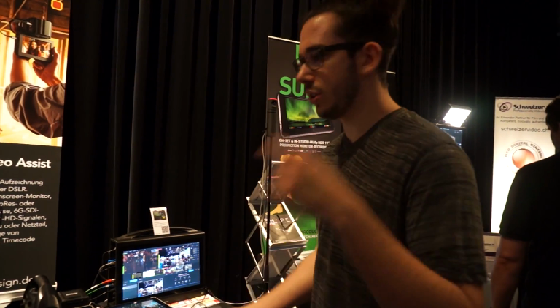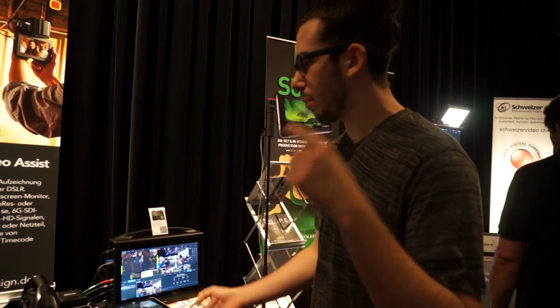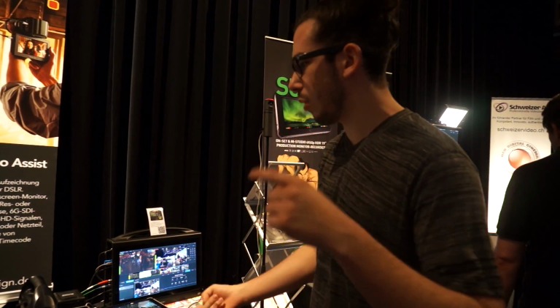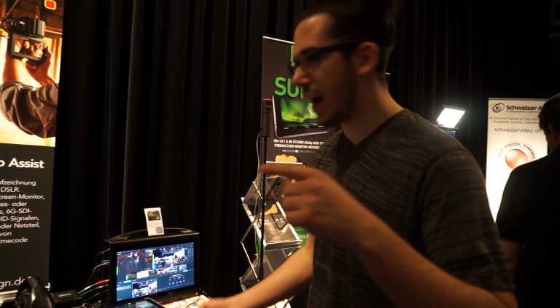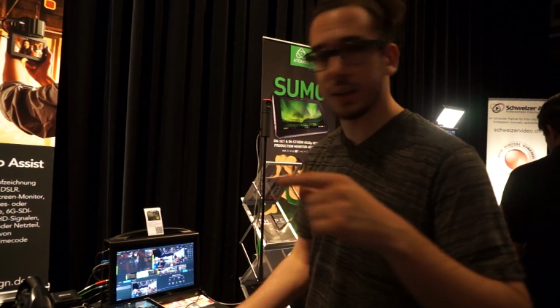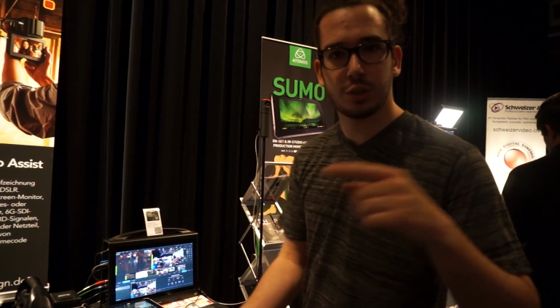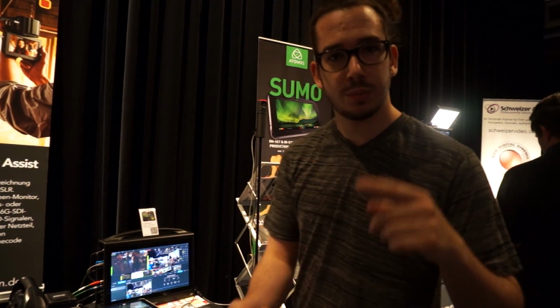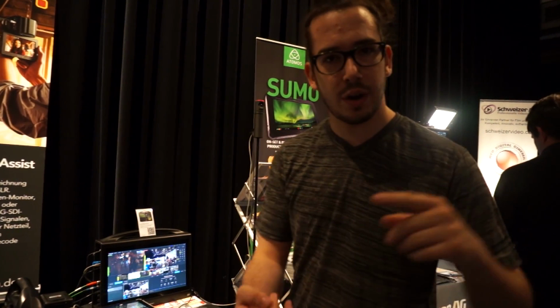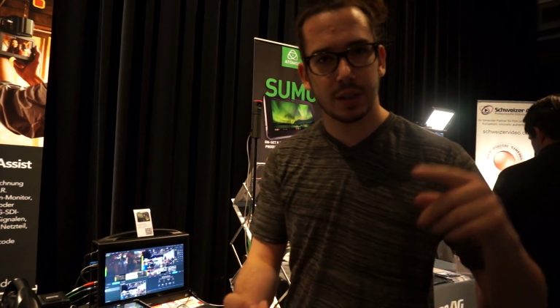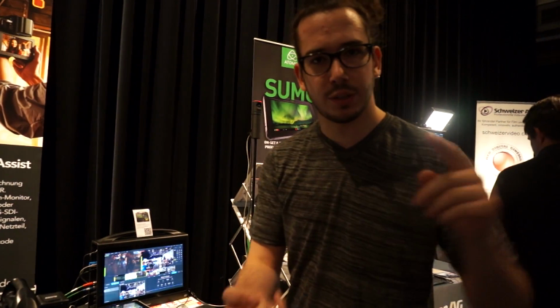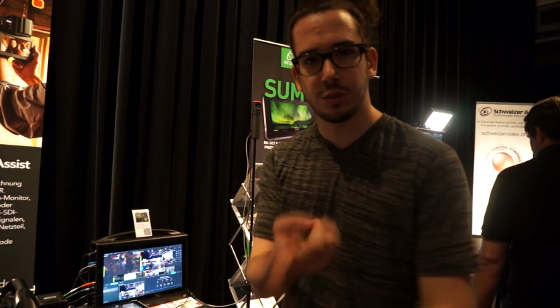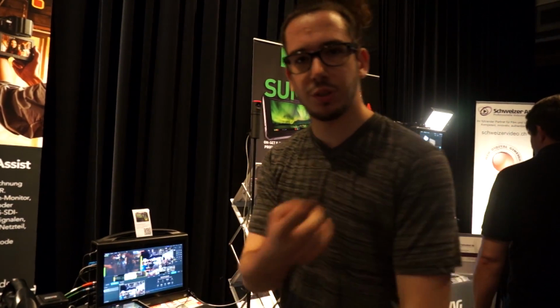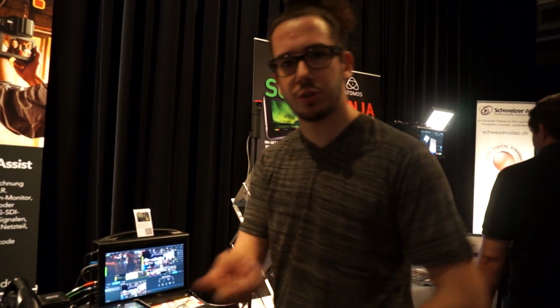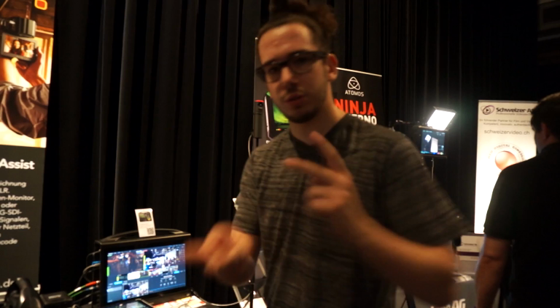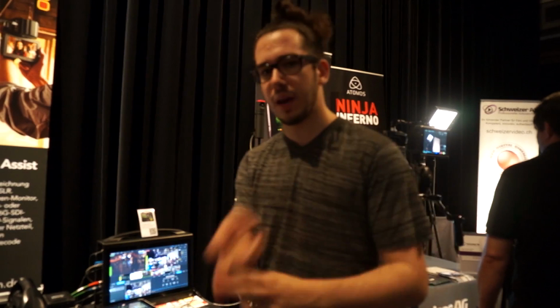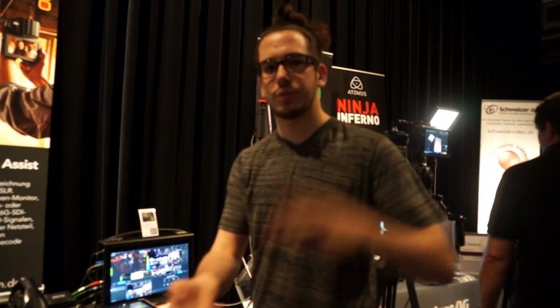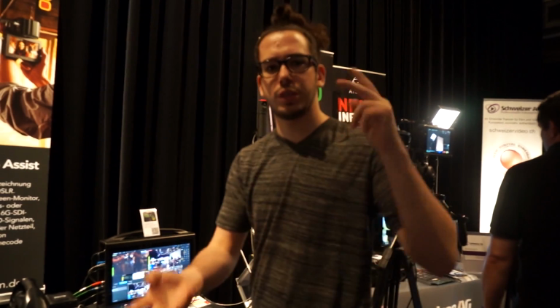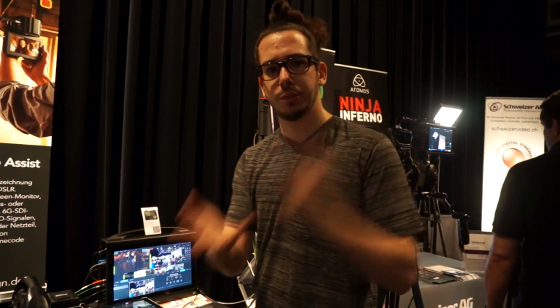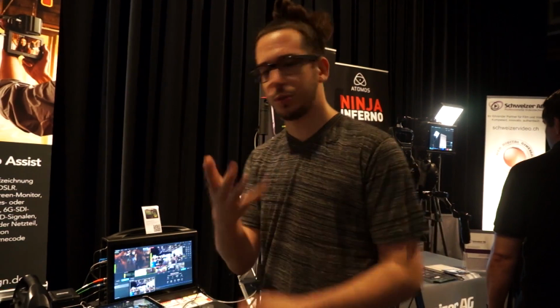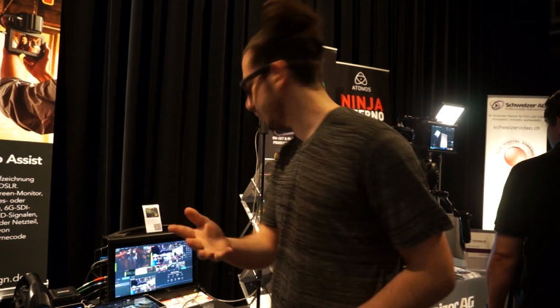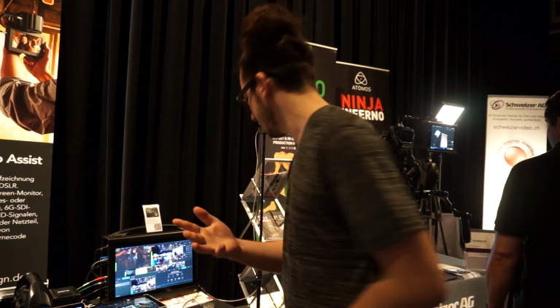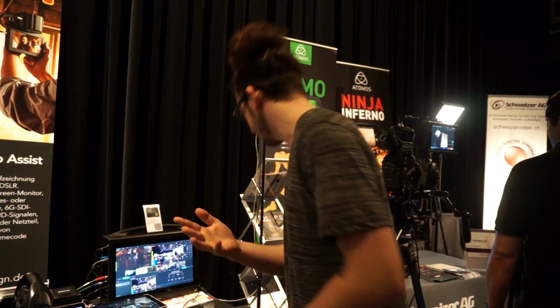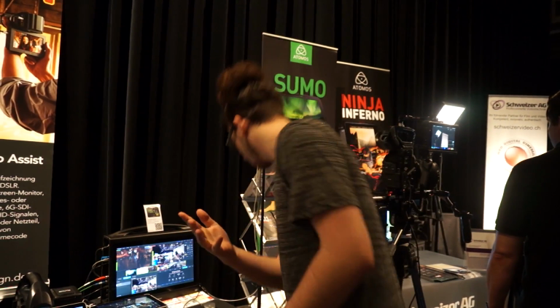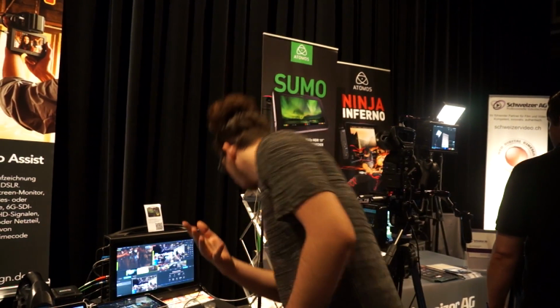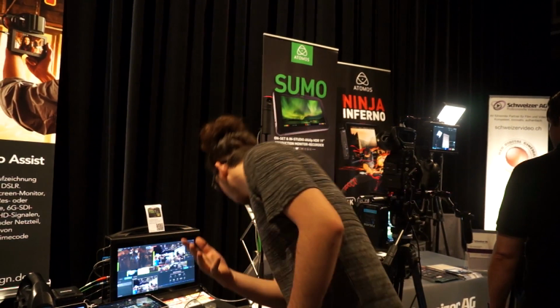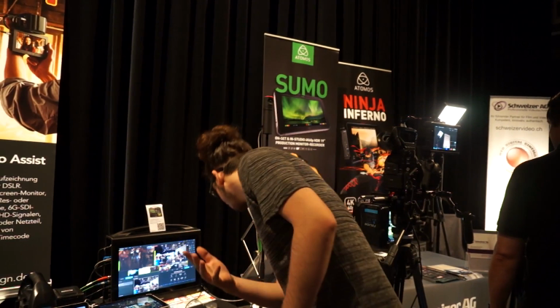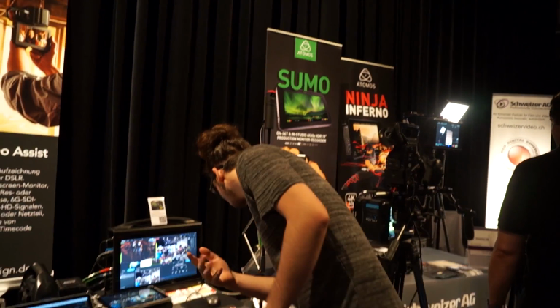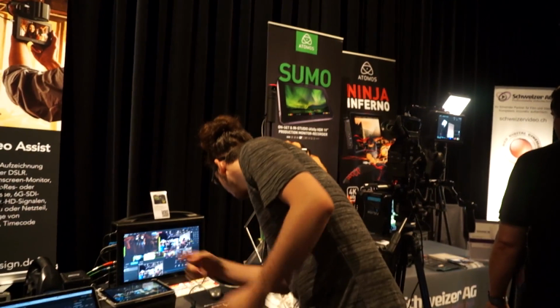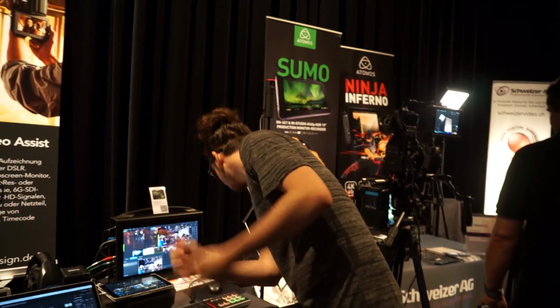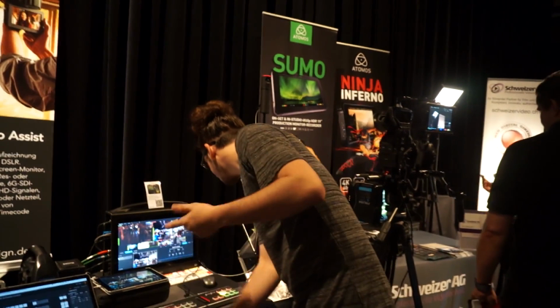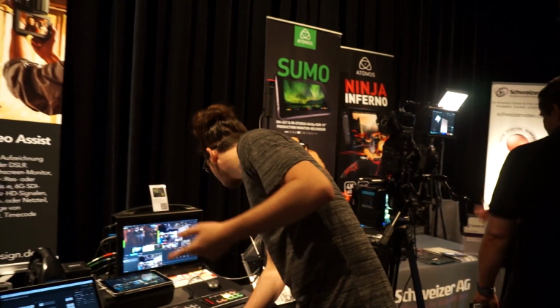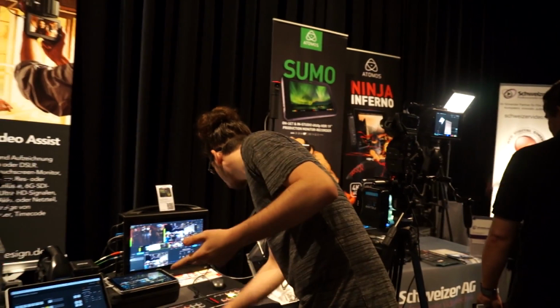You can upload and stream directly to YouTube, LiveStream, Ustream. That is cool.